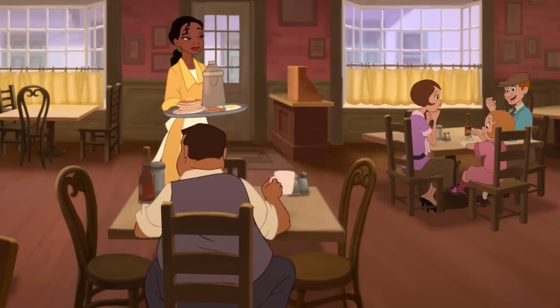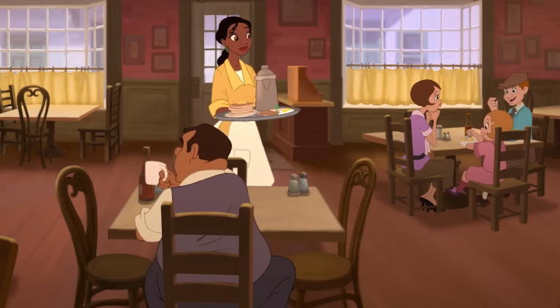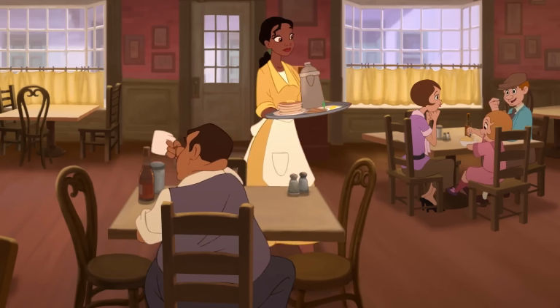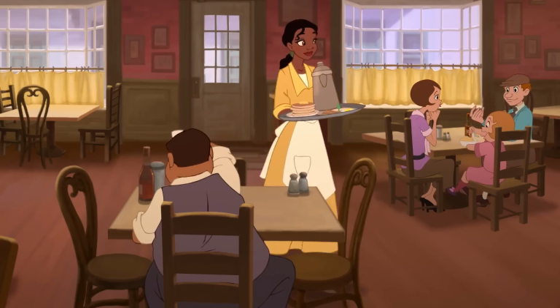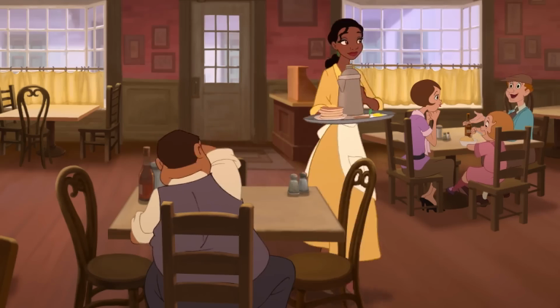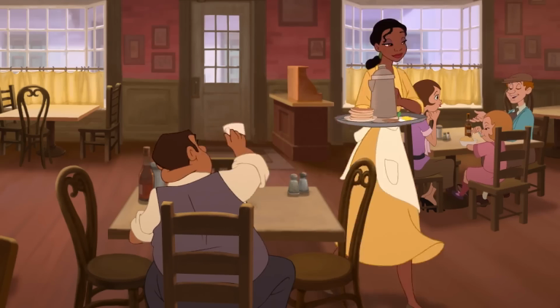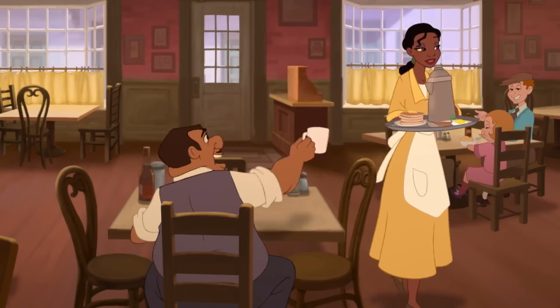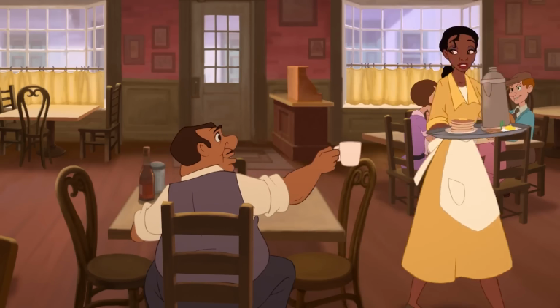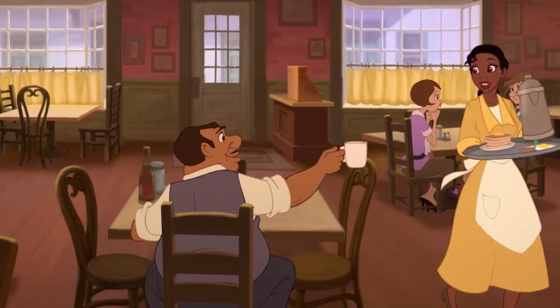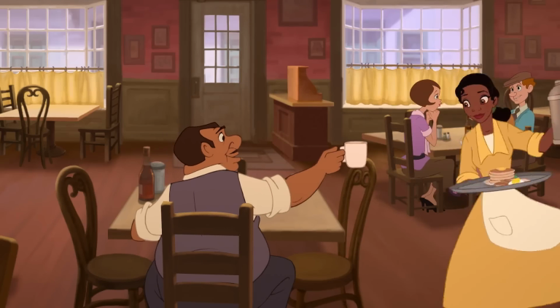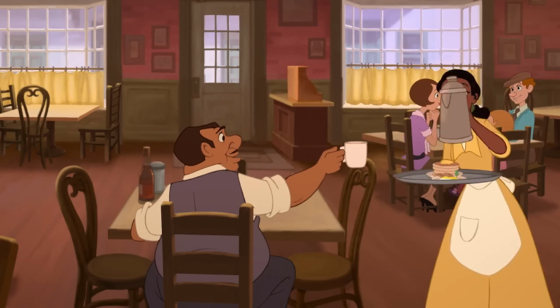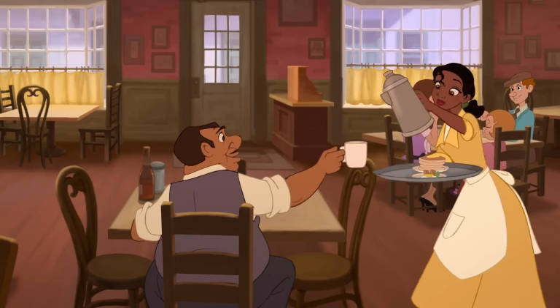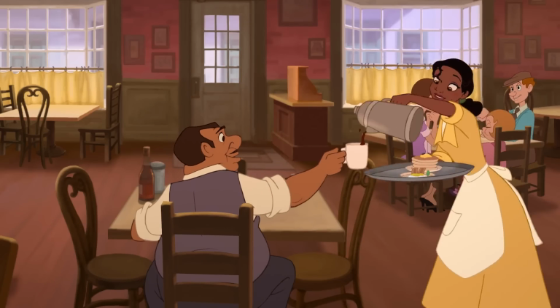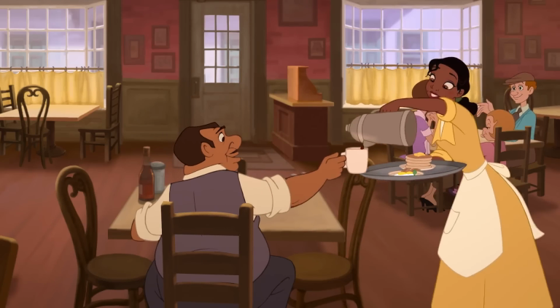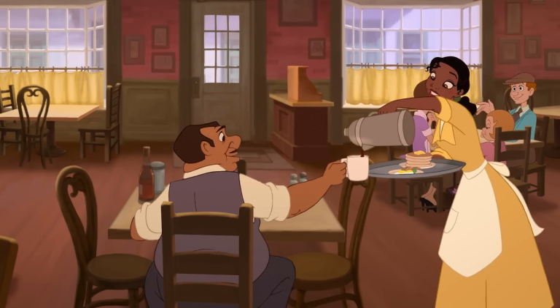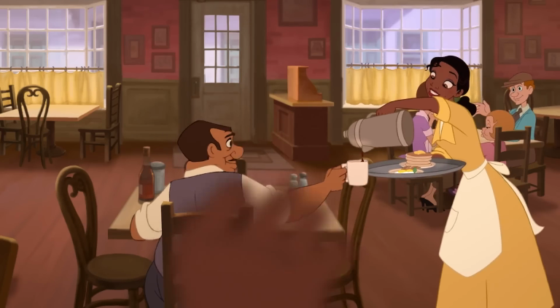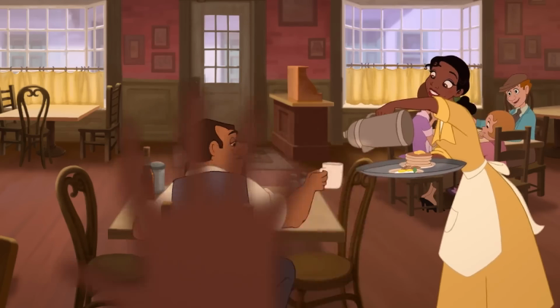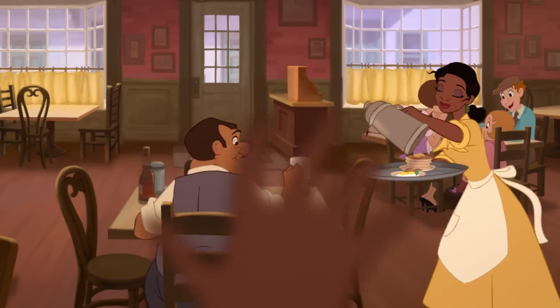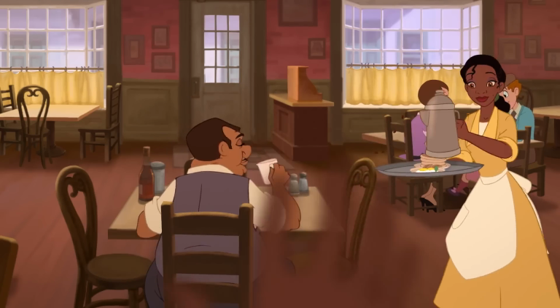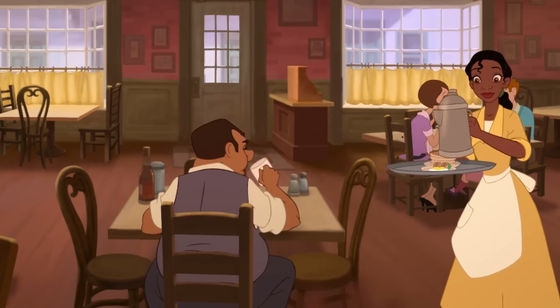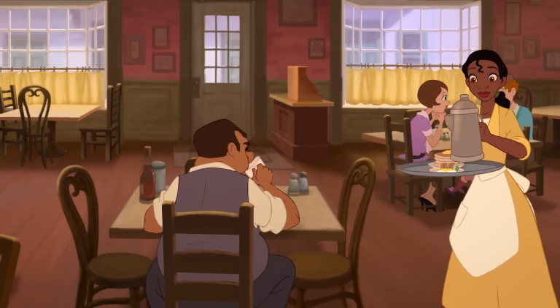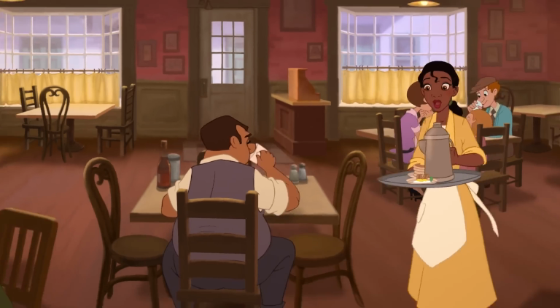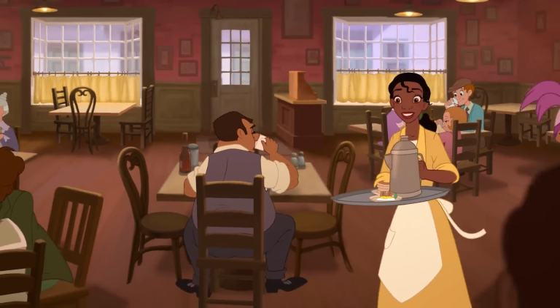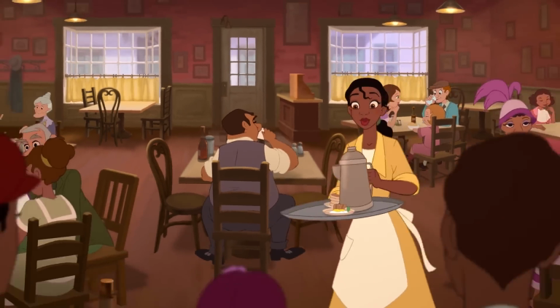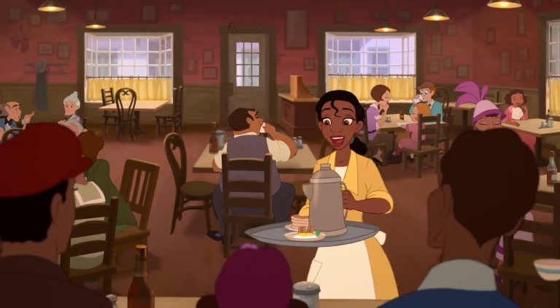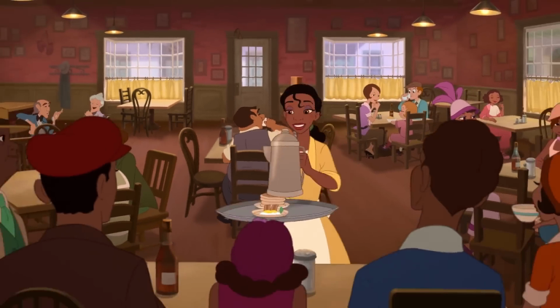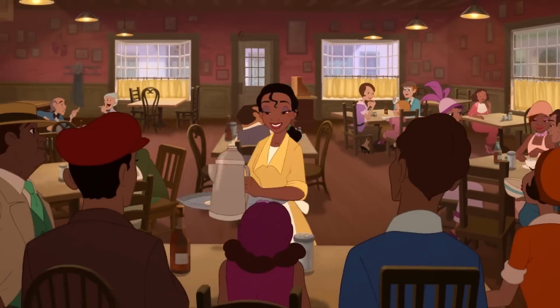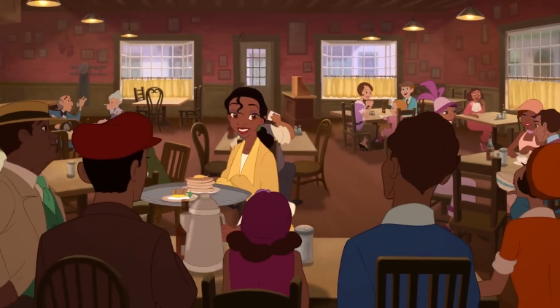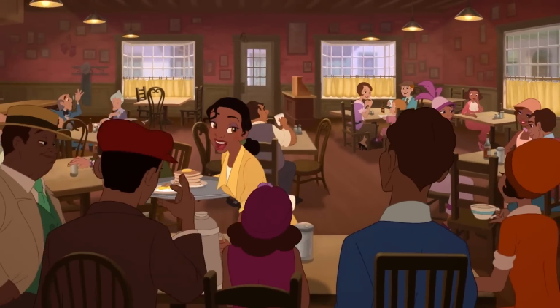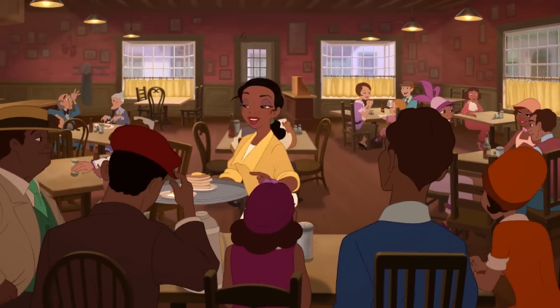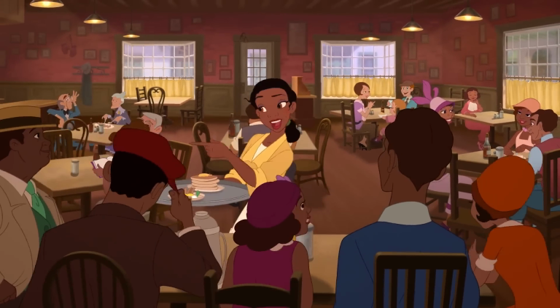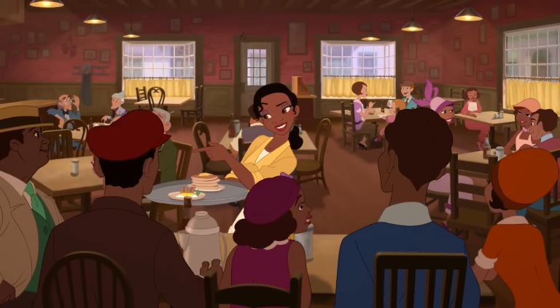Another coffee here, chef. Coming right up, Virgil. Hey, Tiana. Morning, Georgia. Hey, how you doing, Tiana? Hey, y'all.